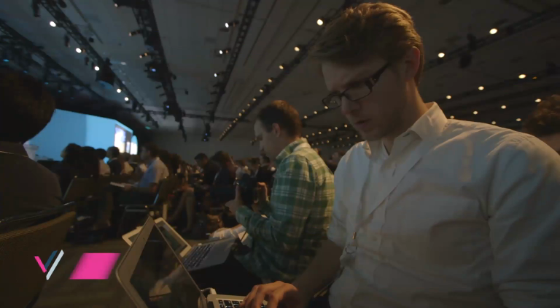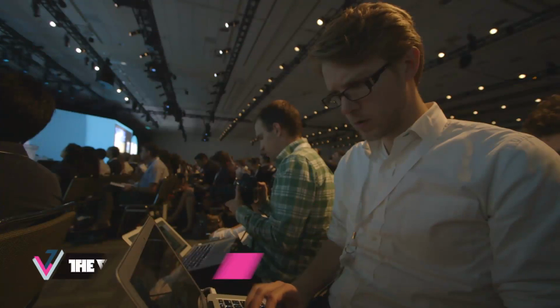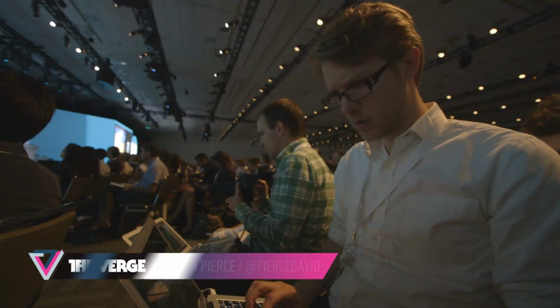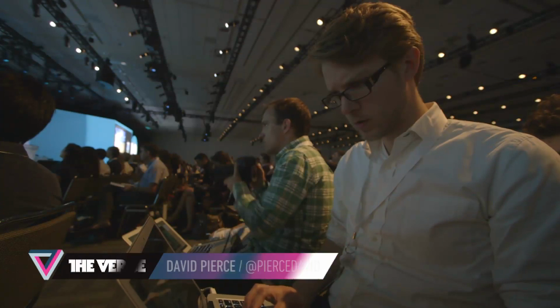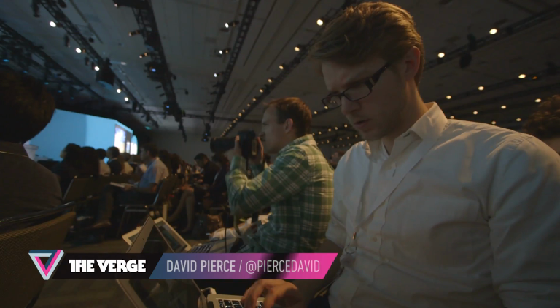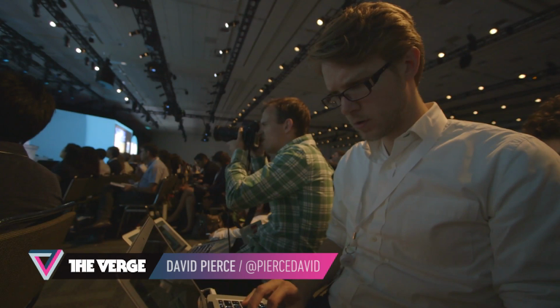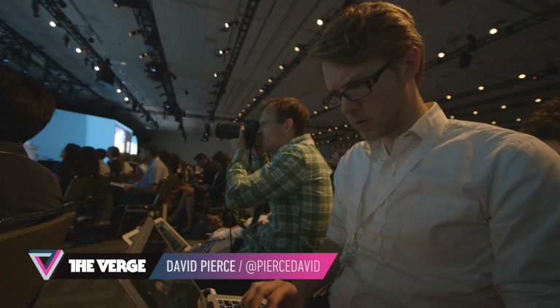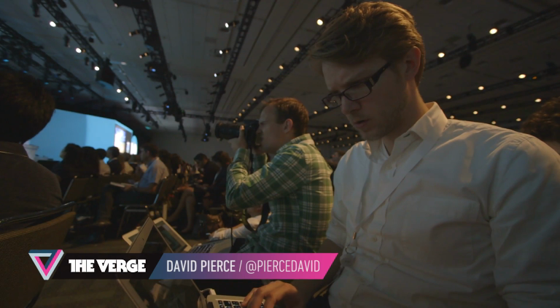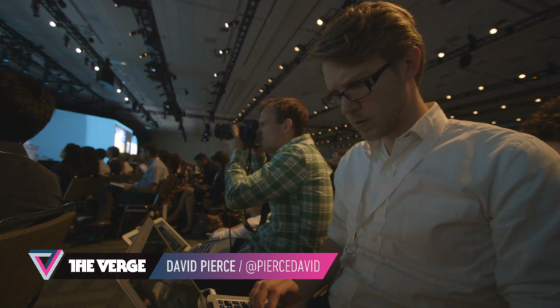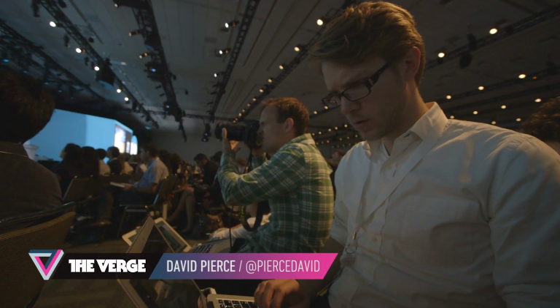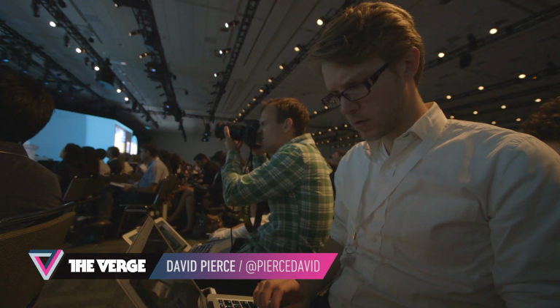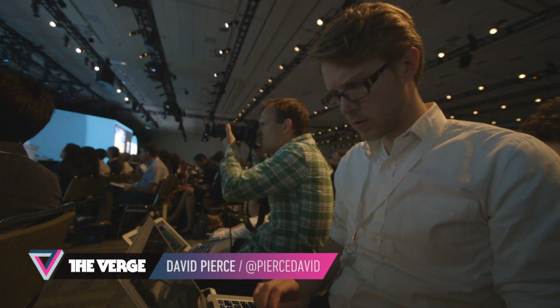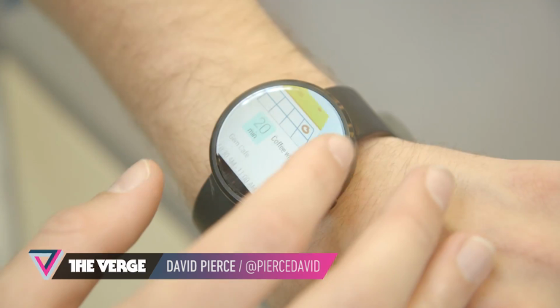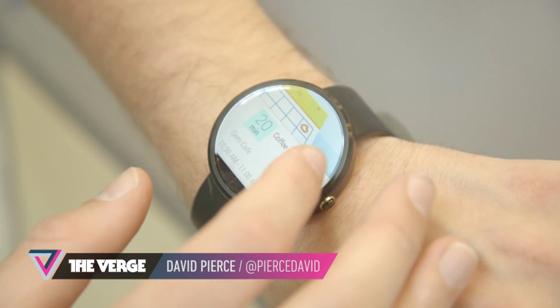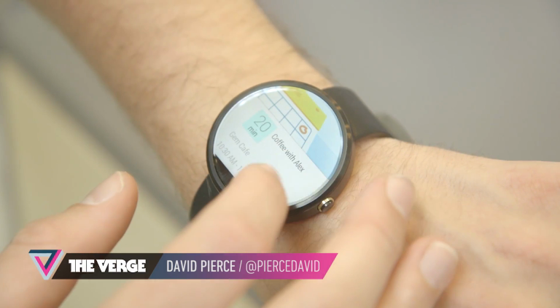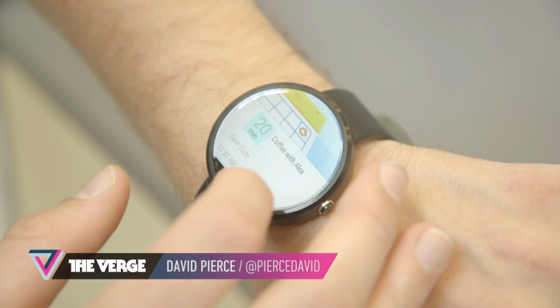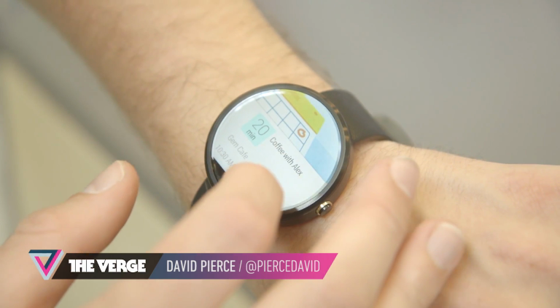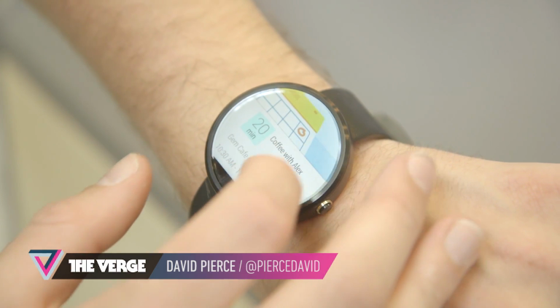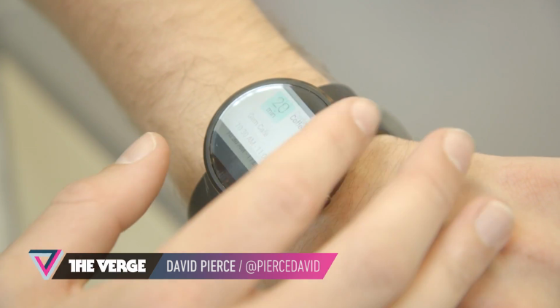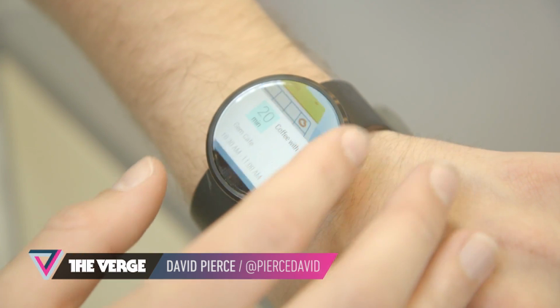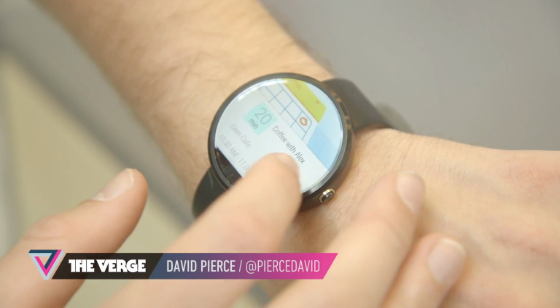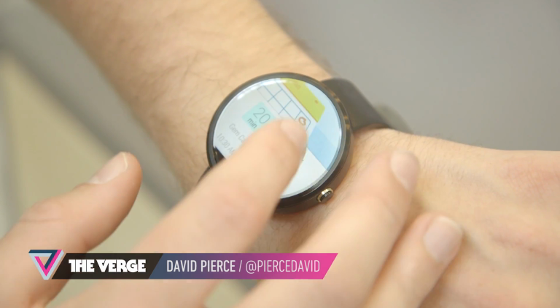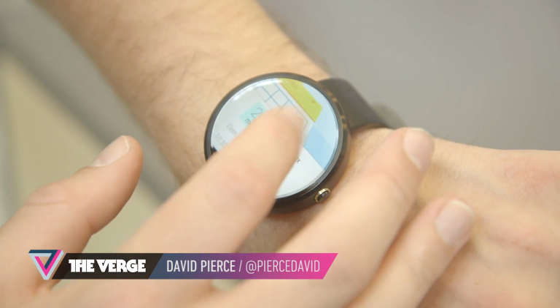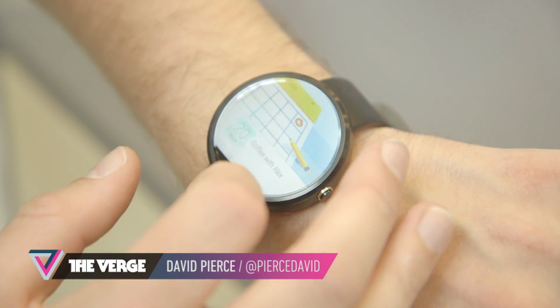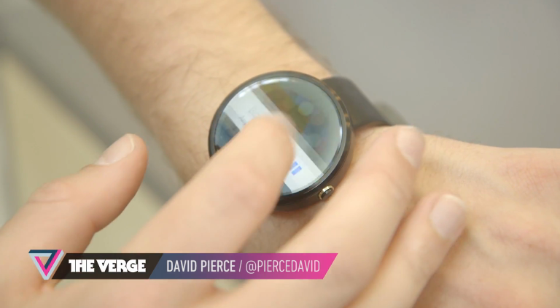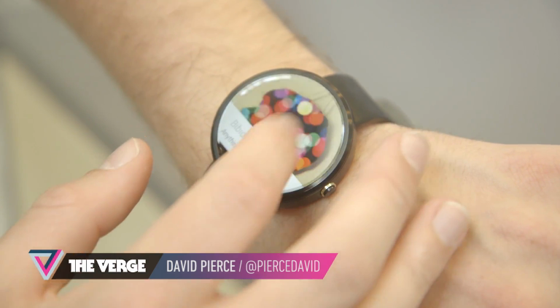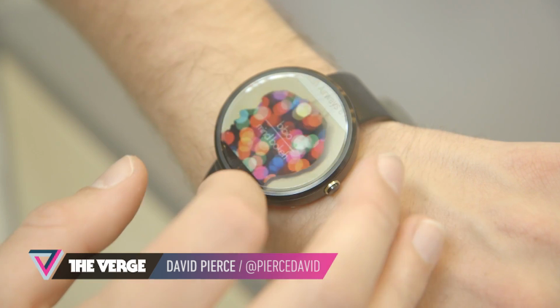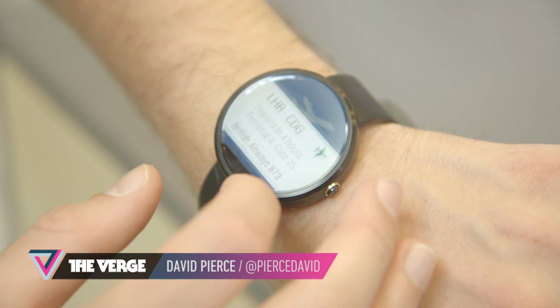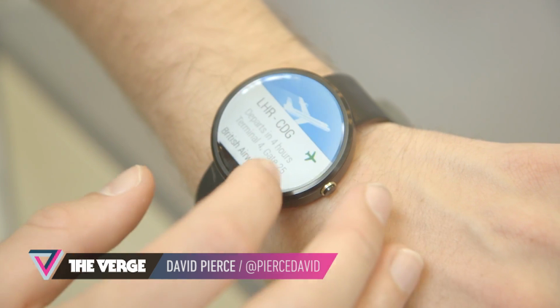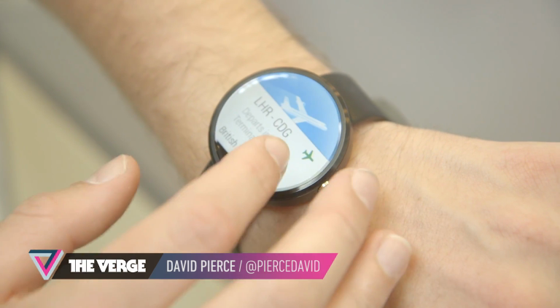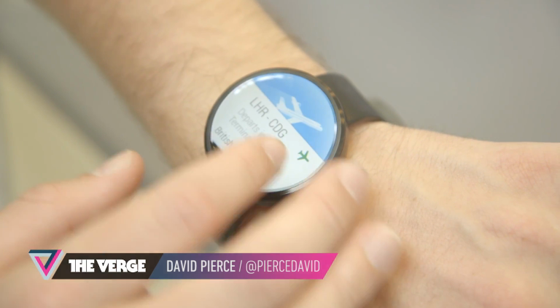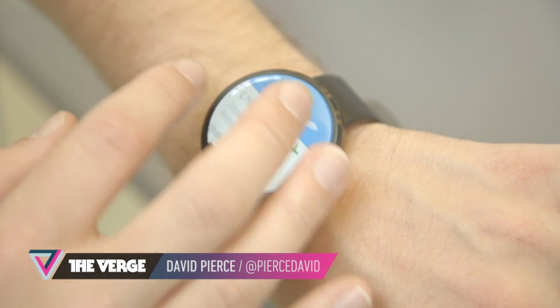Hey guys, it's David with The Verge, right after Google's keynote at Google I/O in San Francisco, looking at the Moto 360.